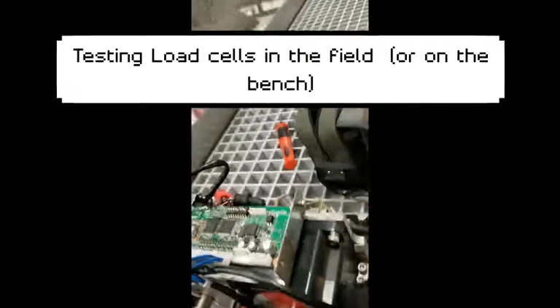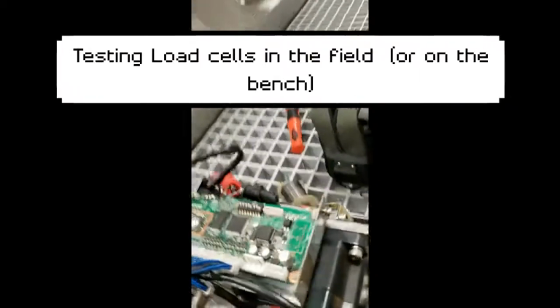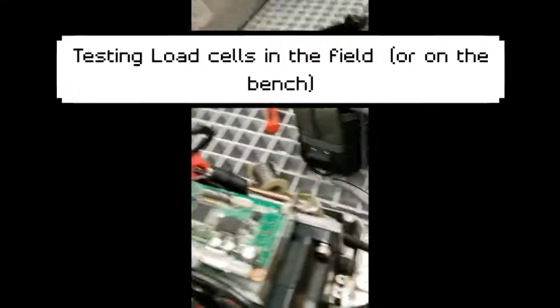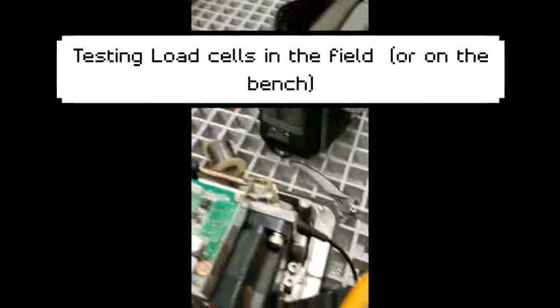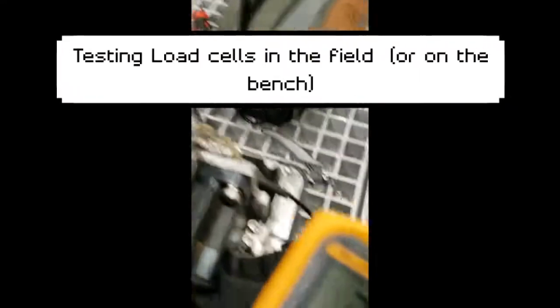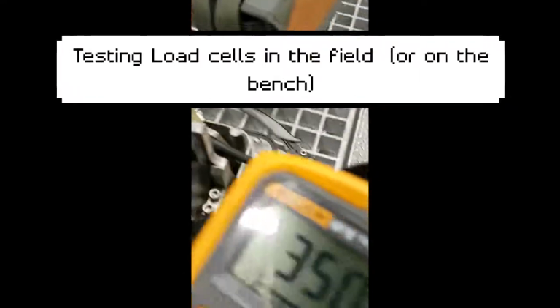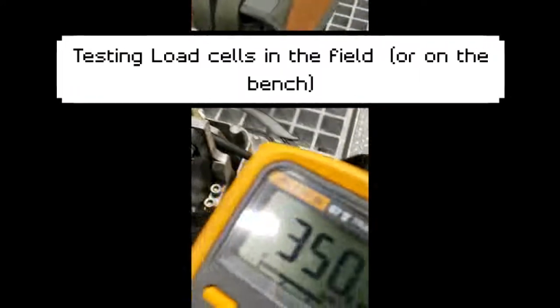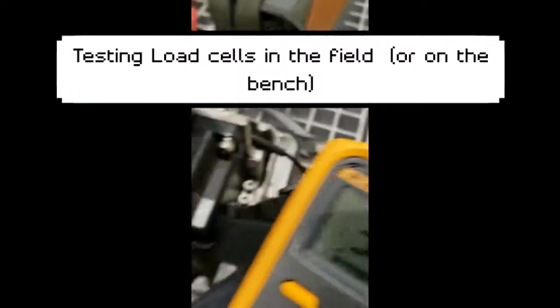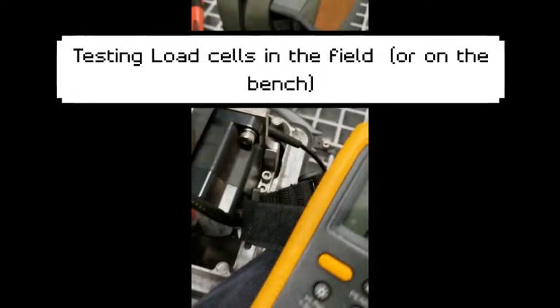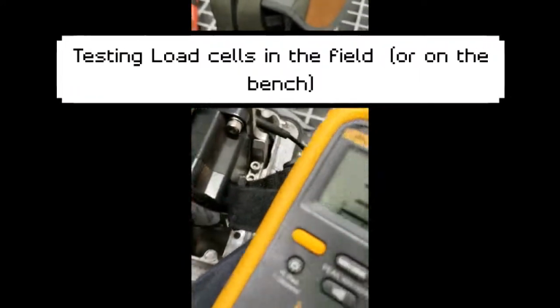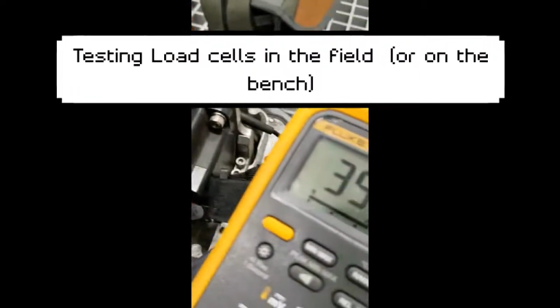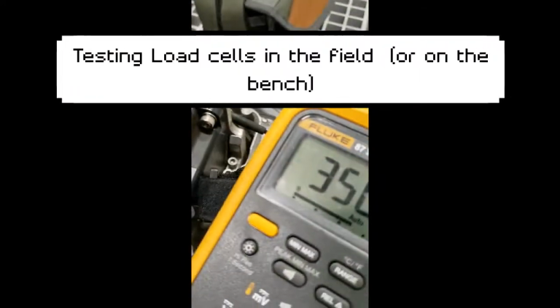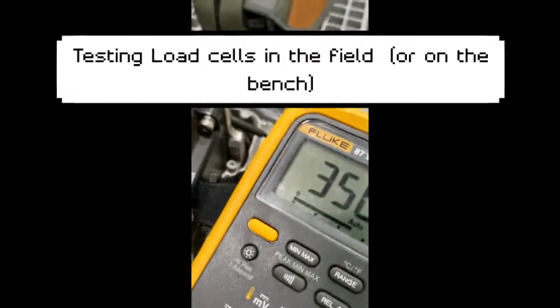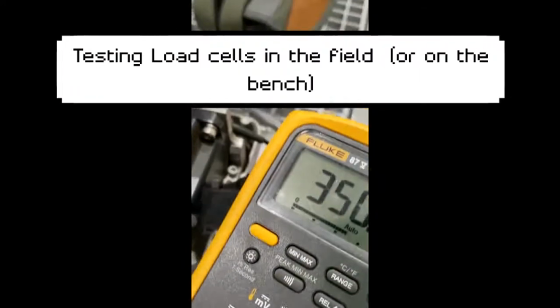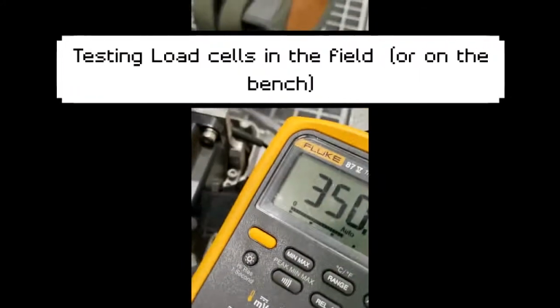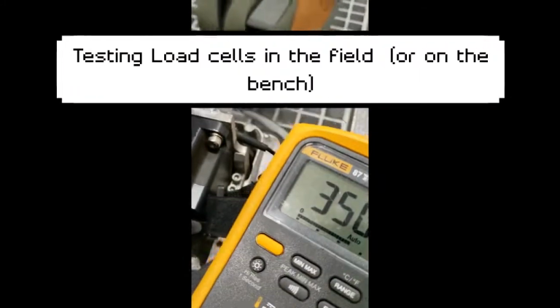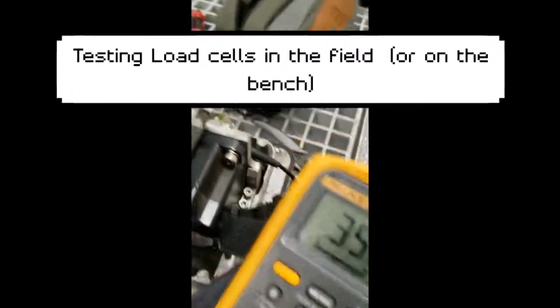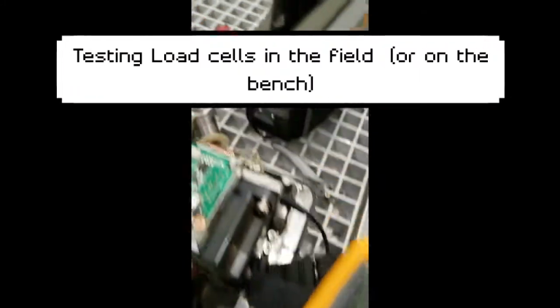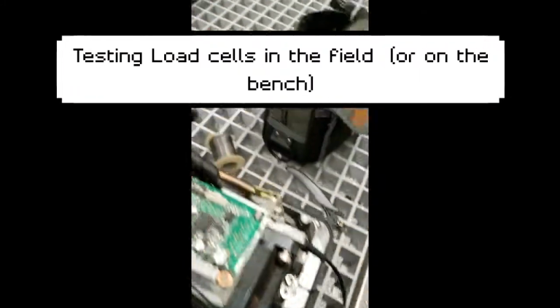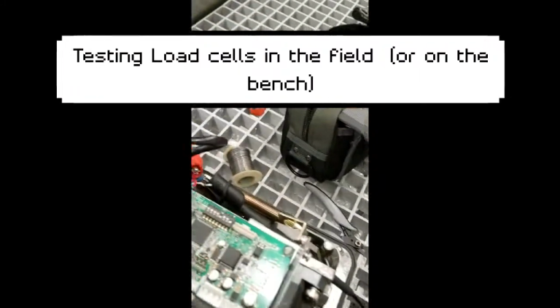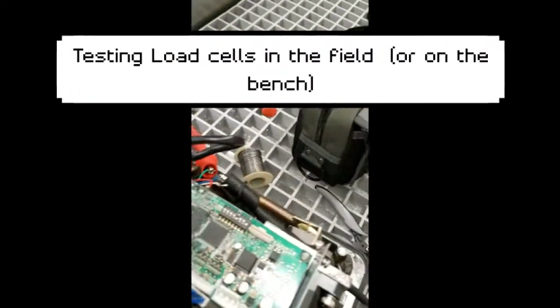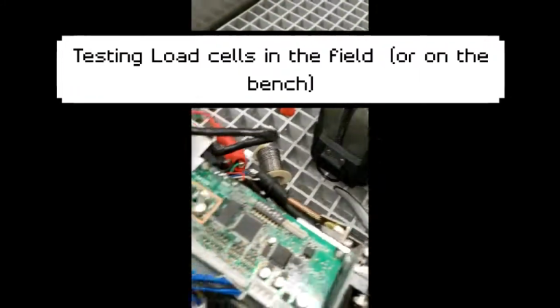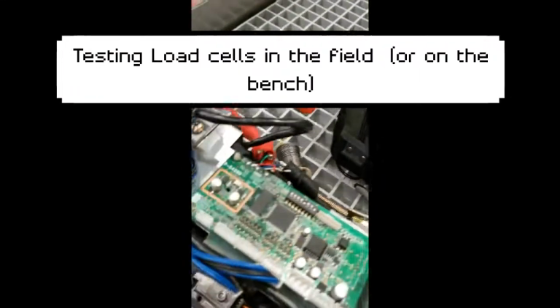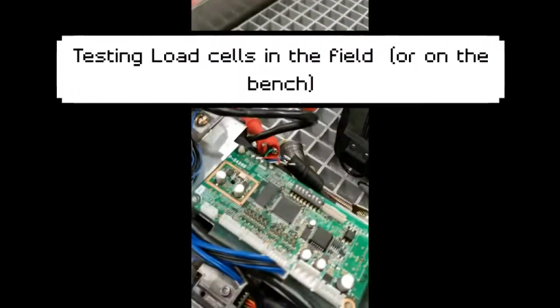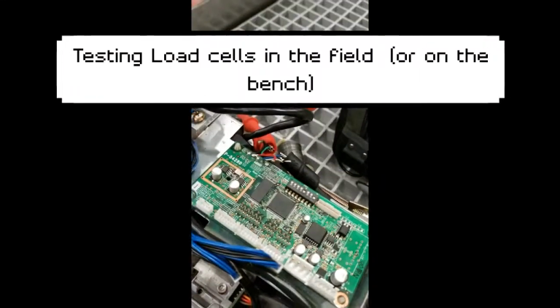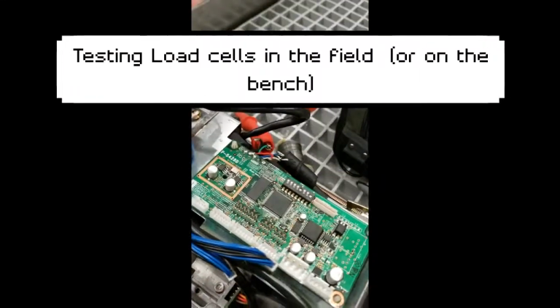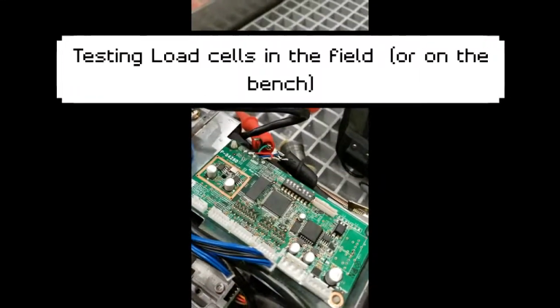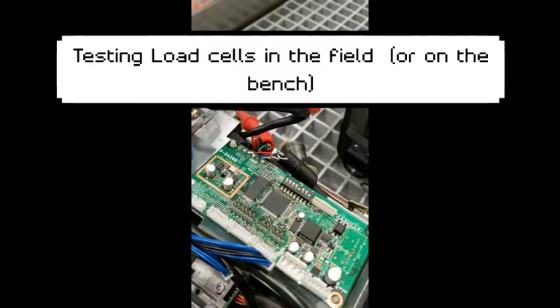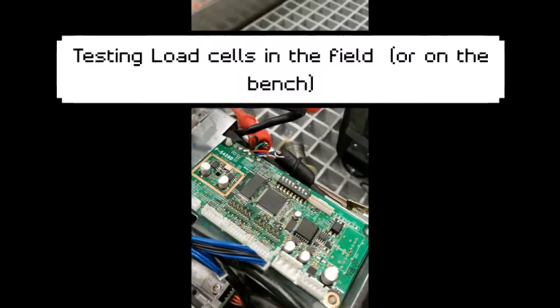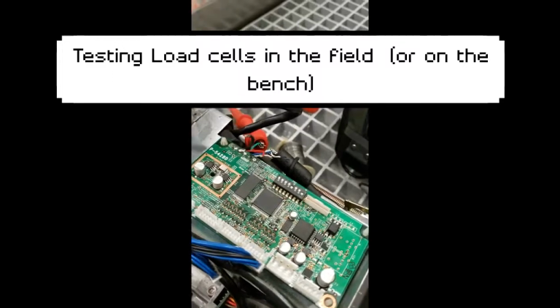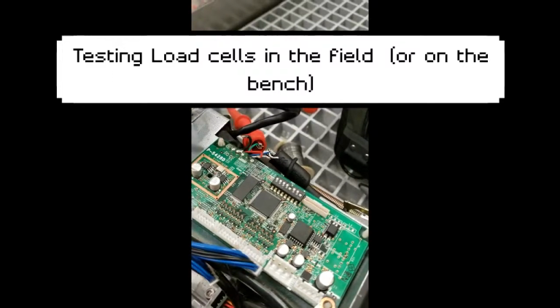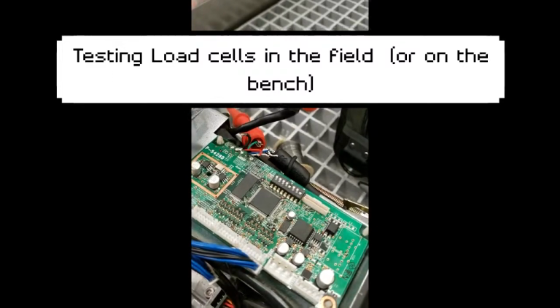Alright, this is a quick instructional video on load cells and checking them in the field.